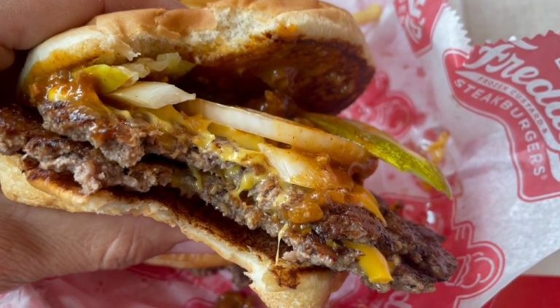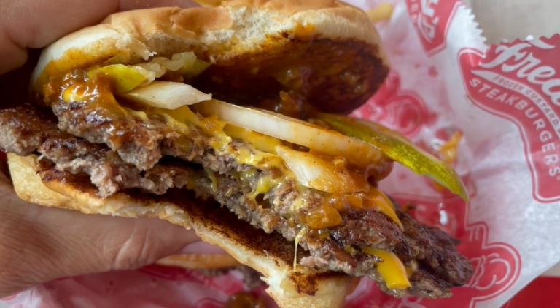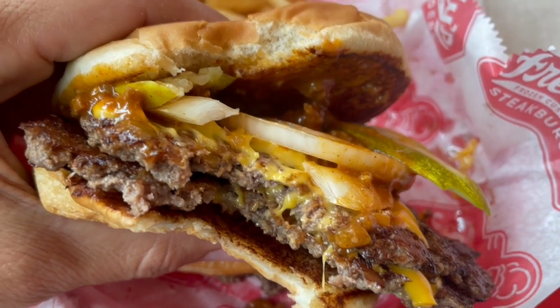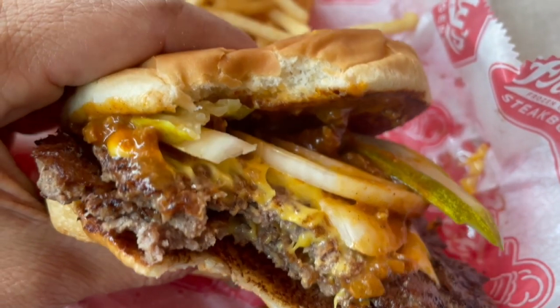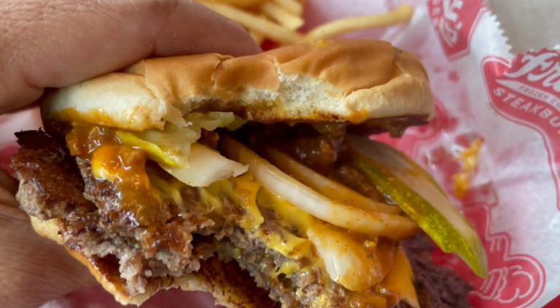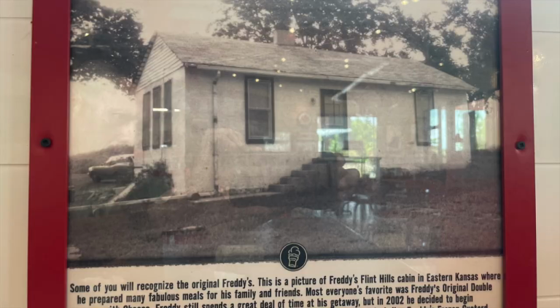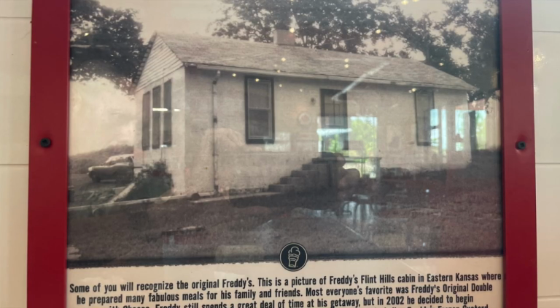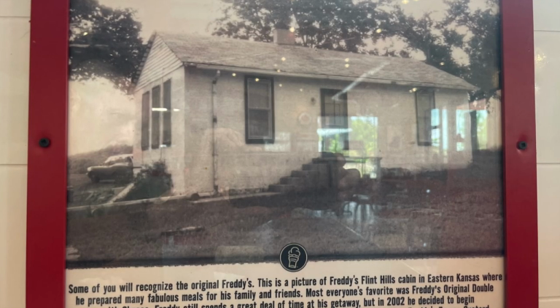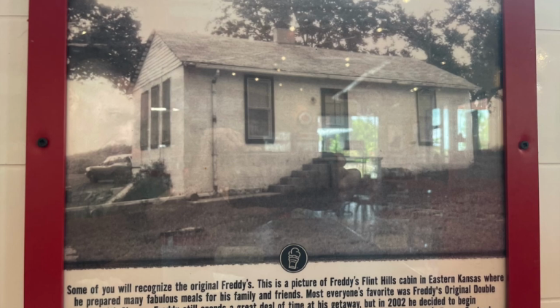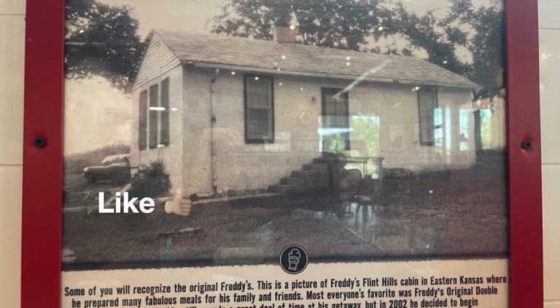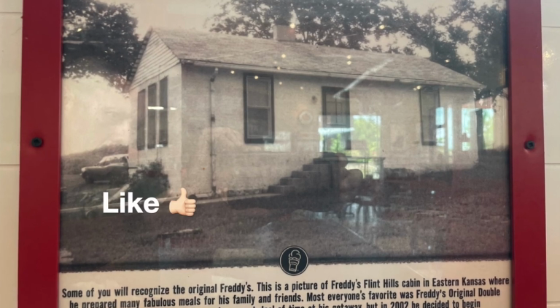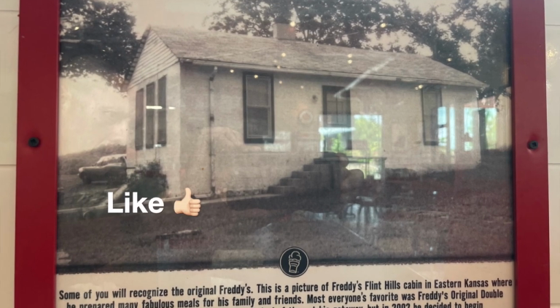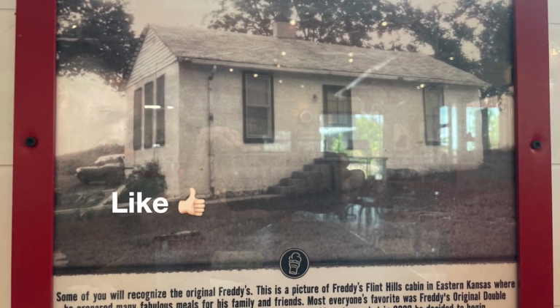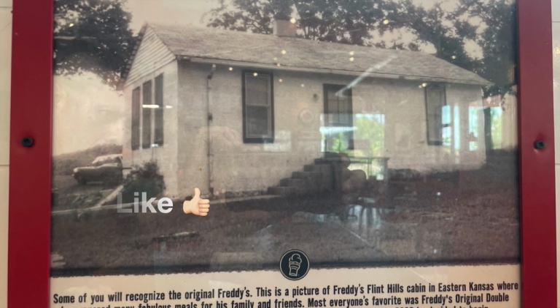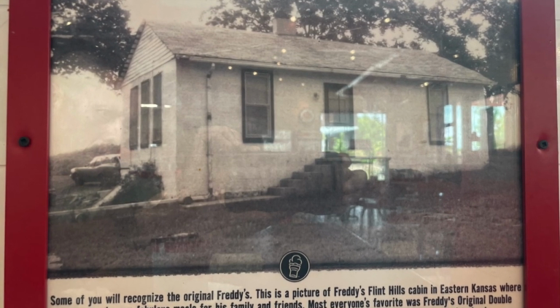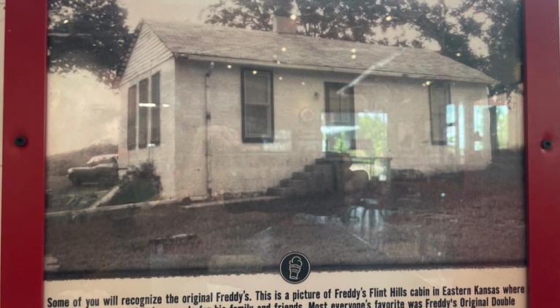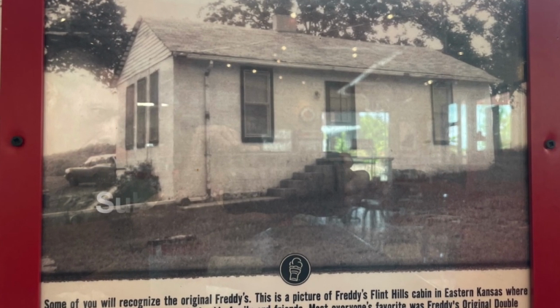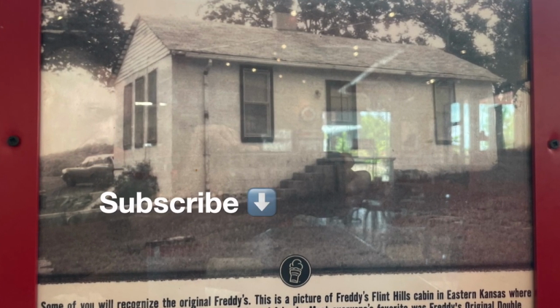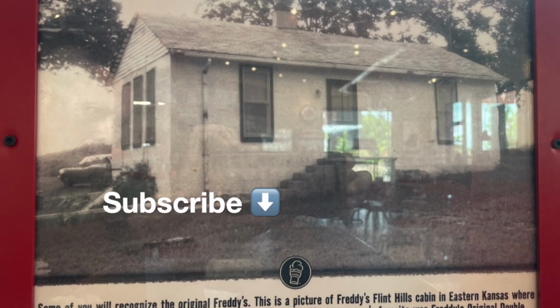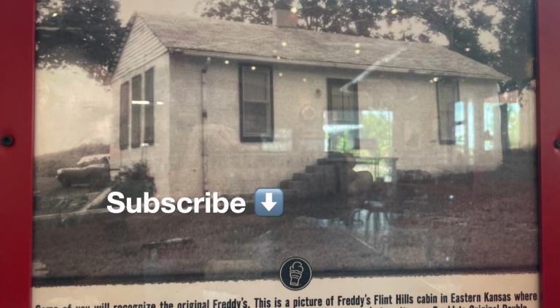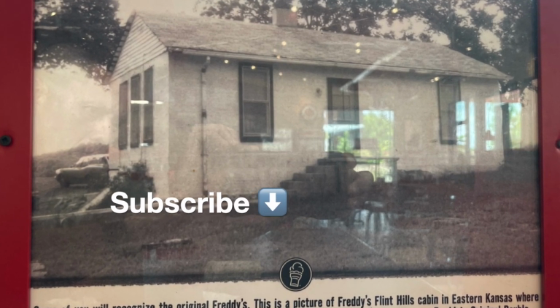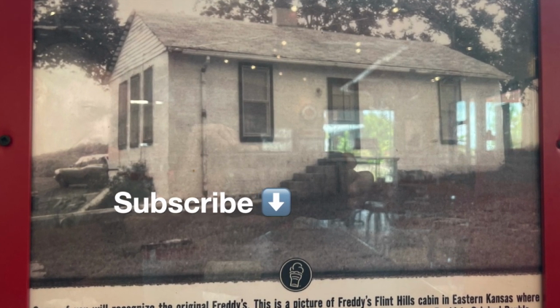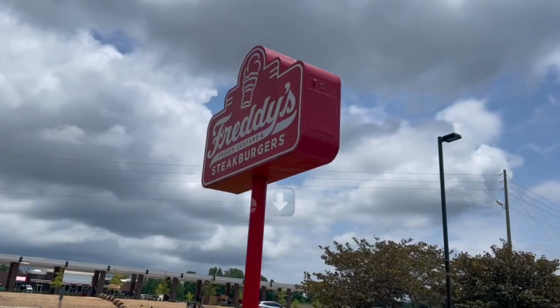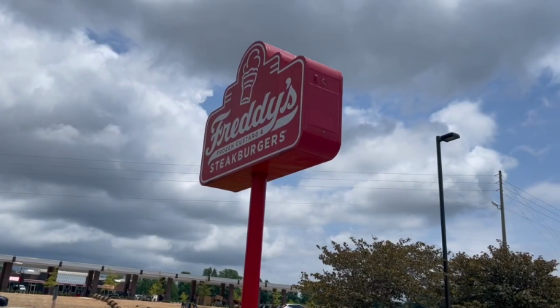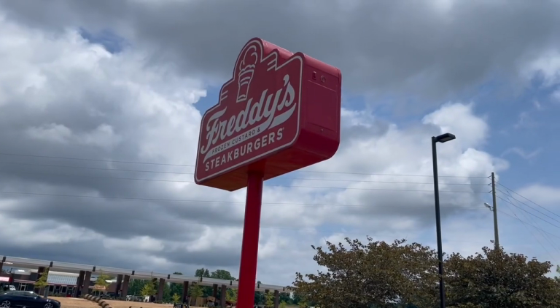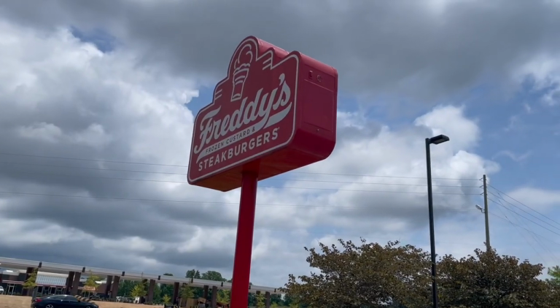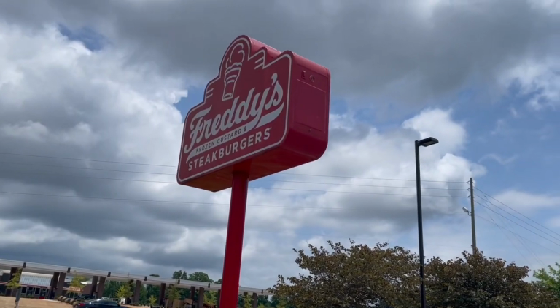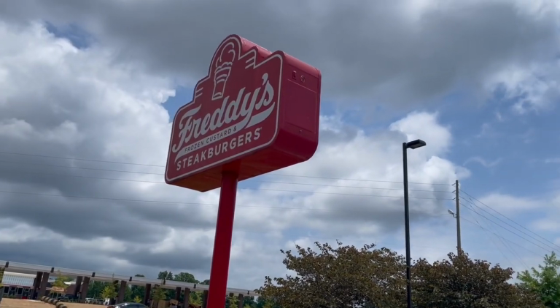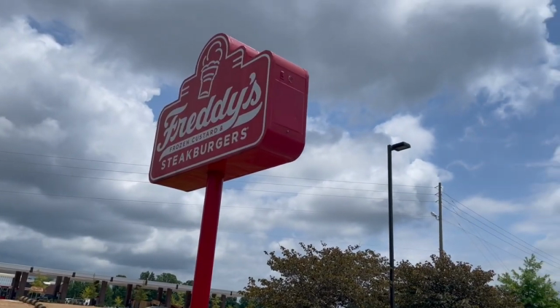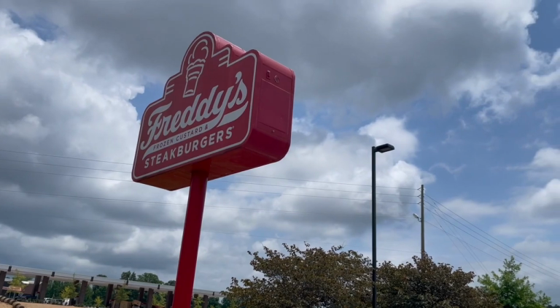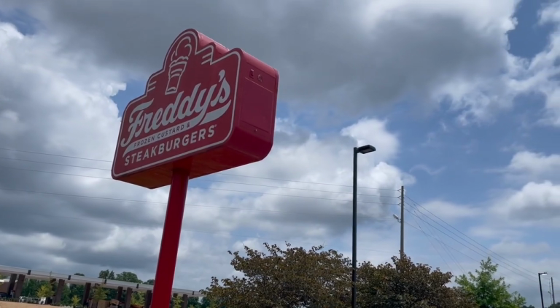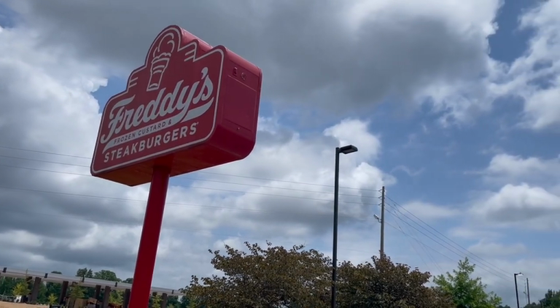Hey, I'm LJ with Today's Adventure Stop. Give this video a nice like and thumbs up. If you're new to my channel, subscribe down below, and we'll see you on the next adventure. Bye everyone!